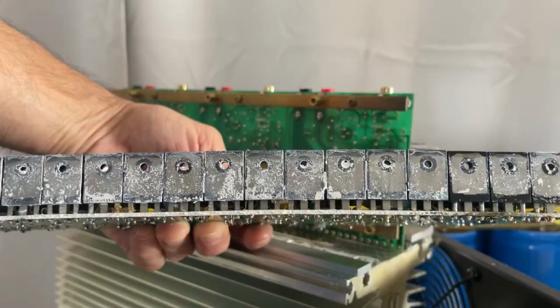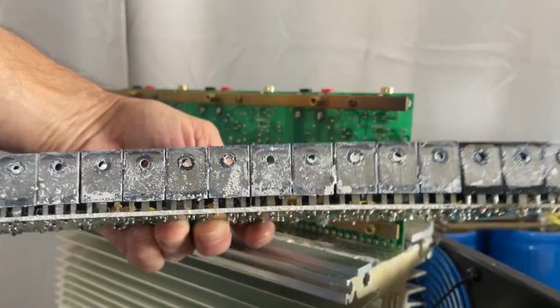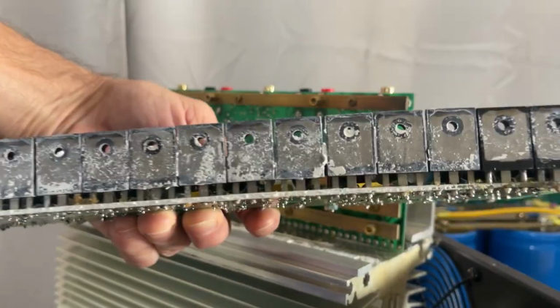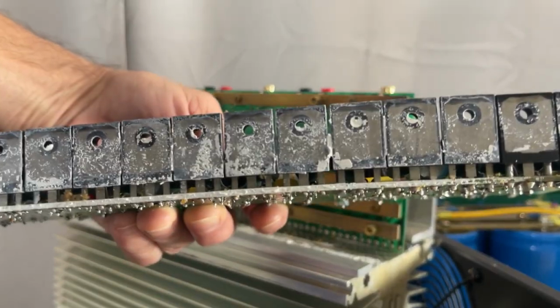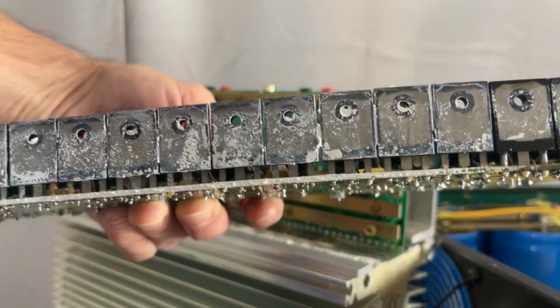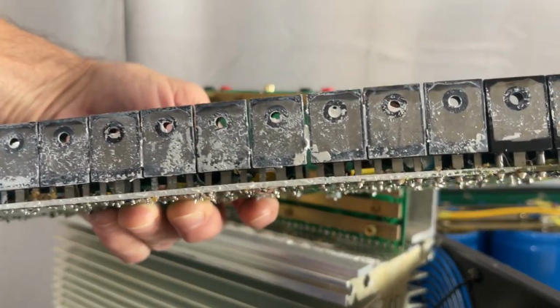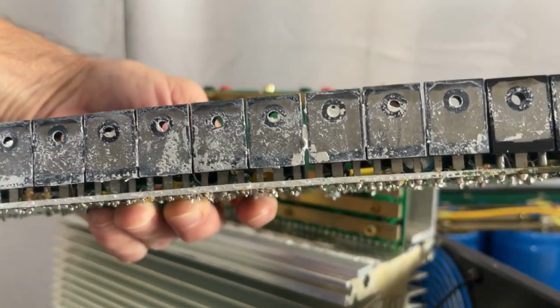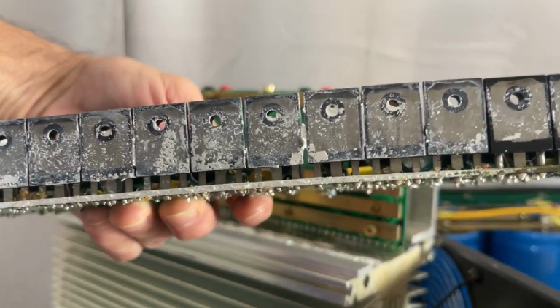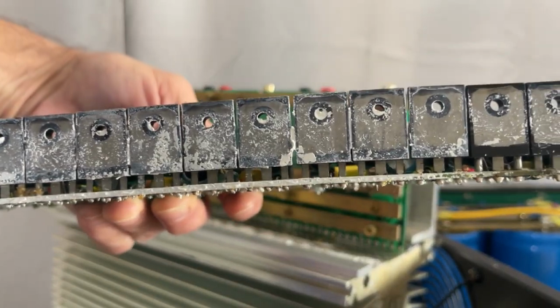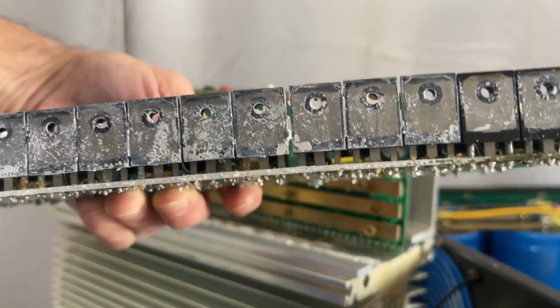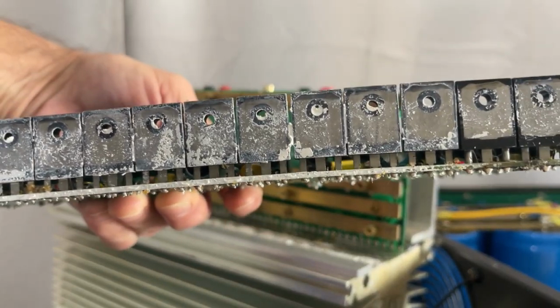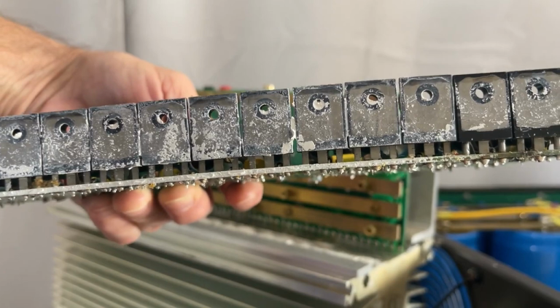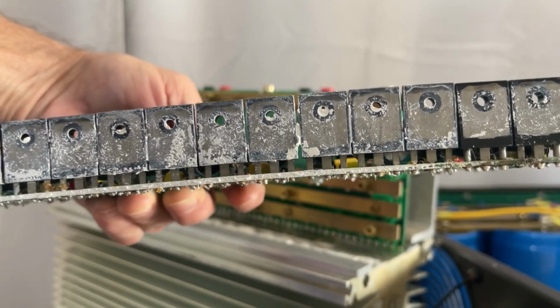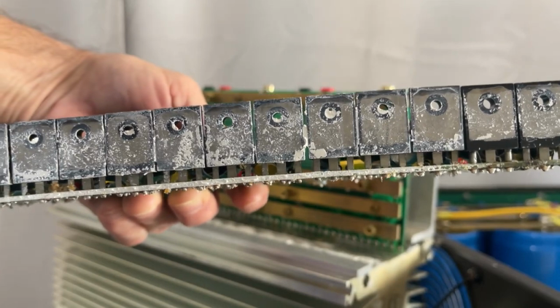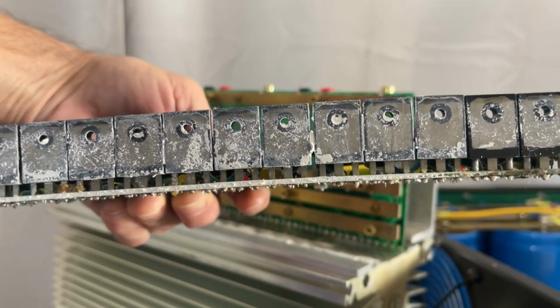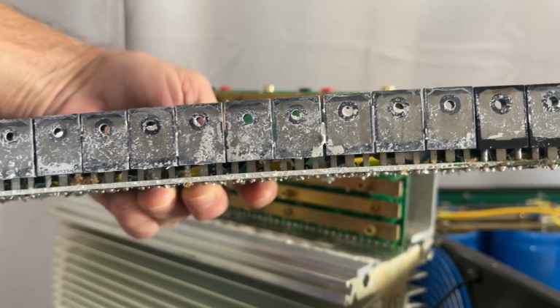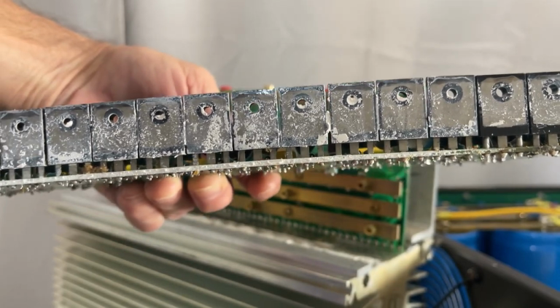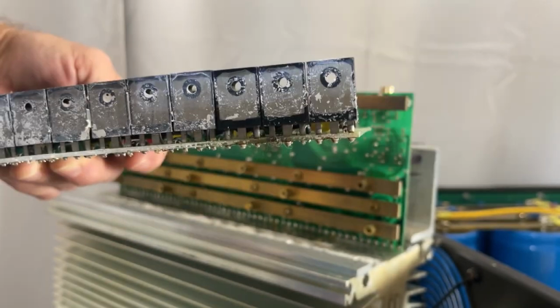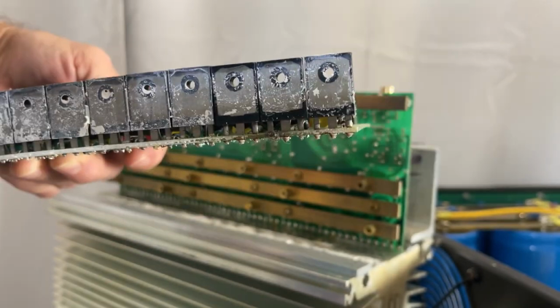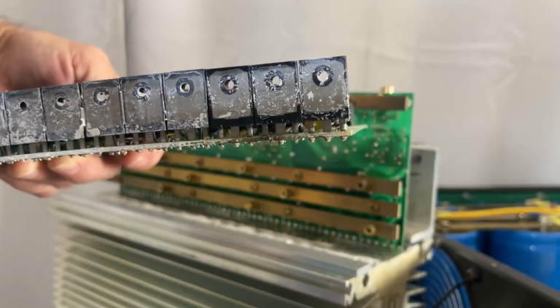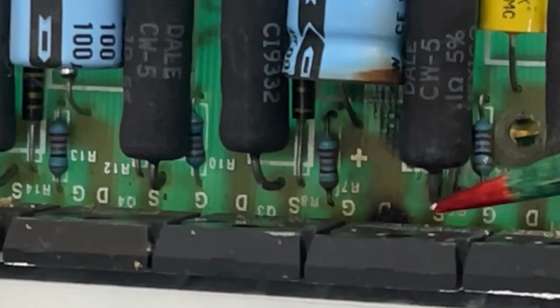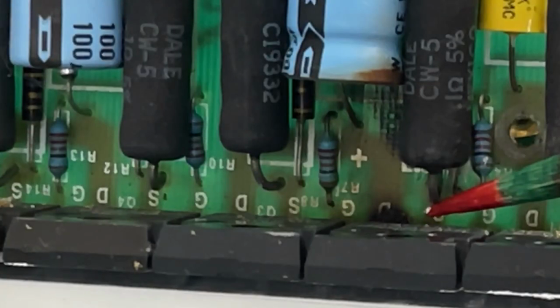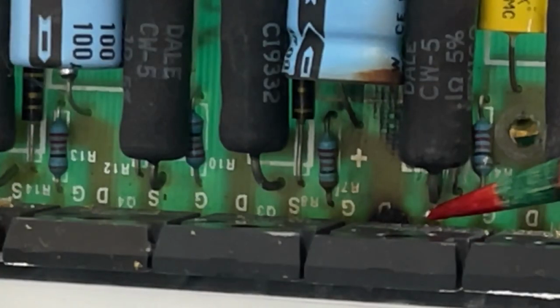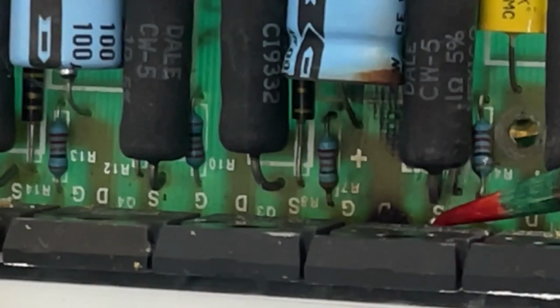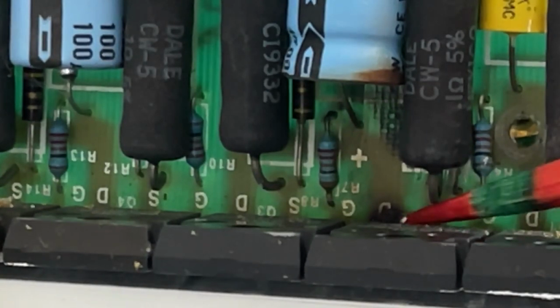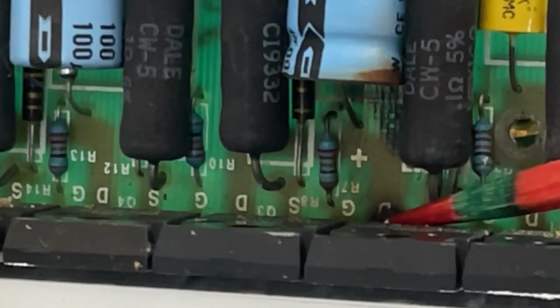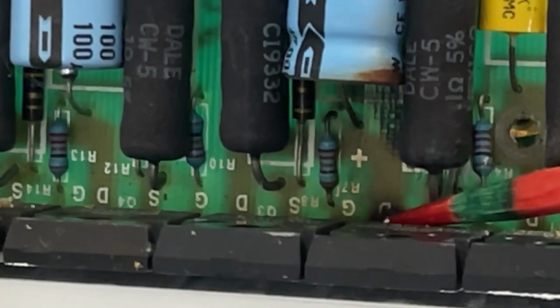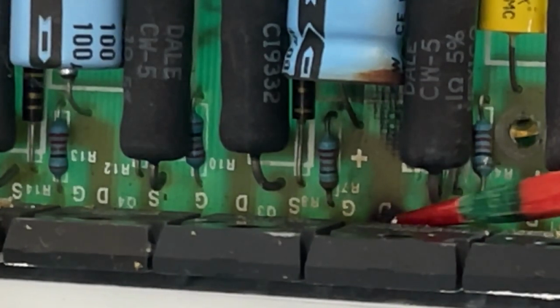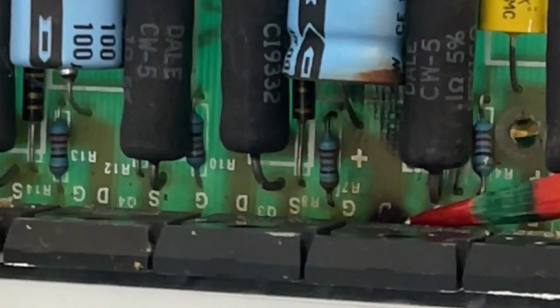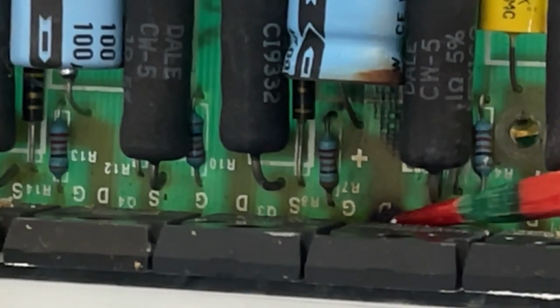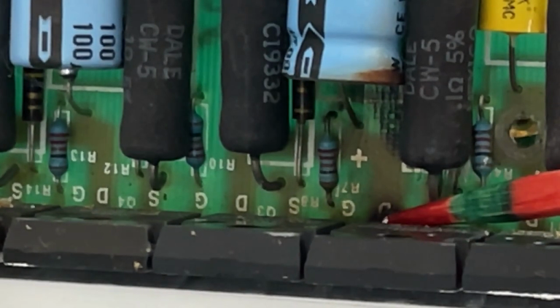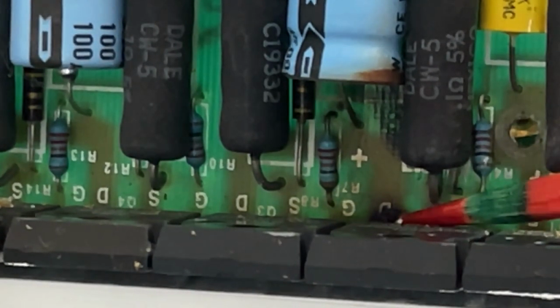This thermal compound is pretty dried up — no good. And there's some damage right there.